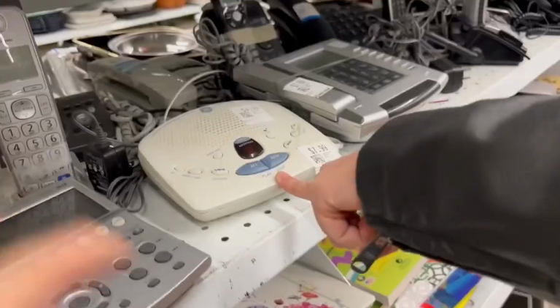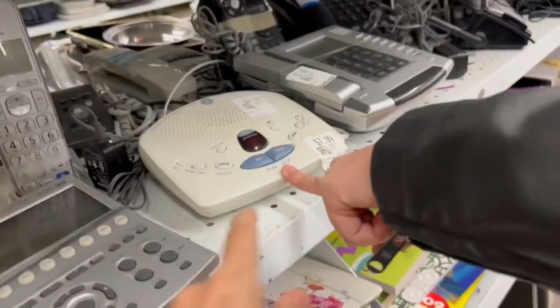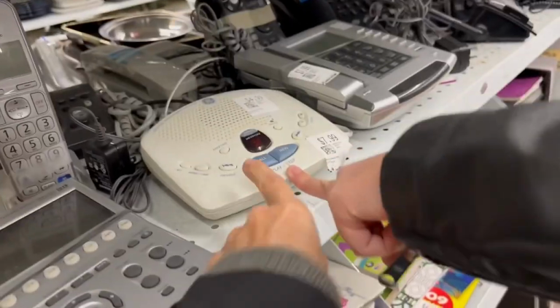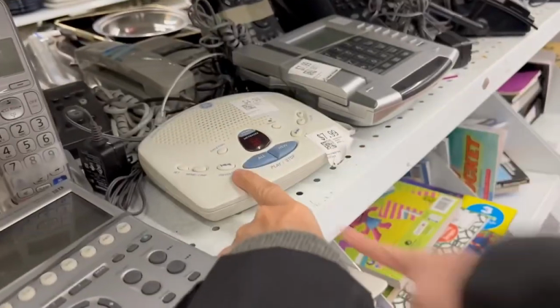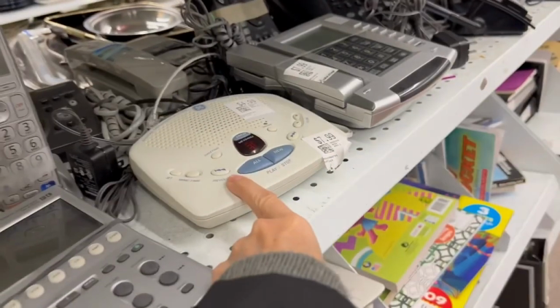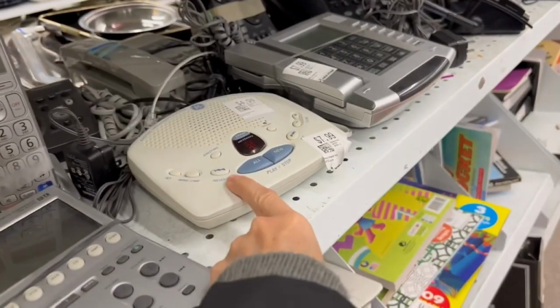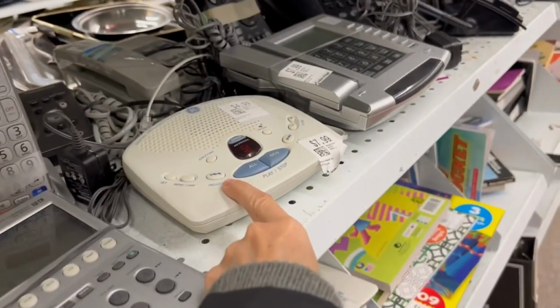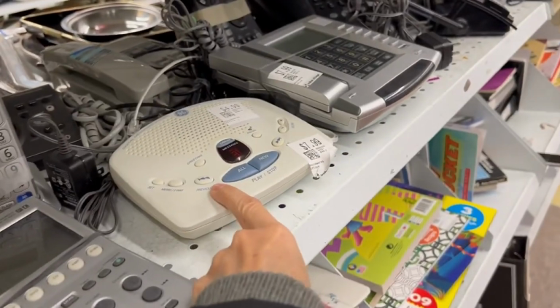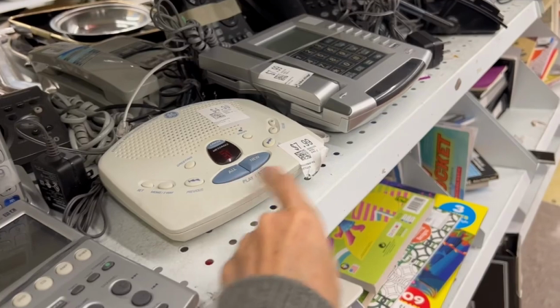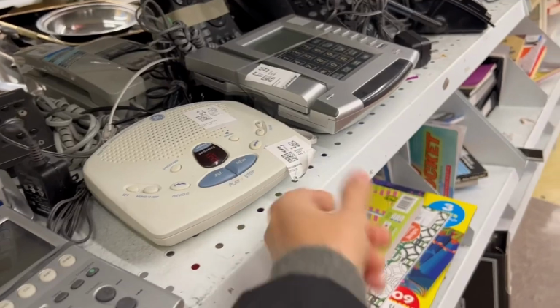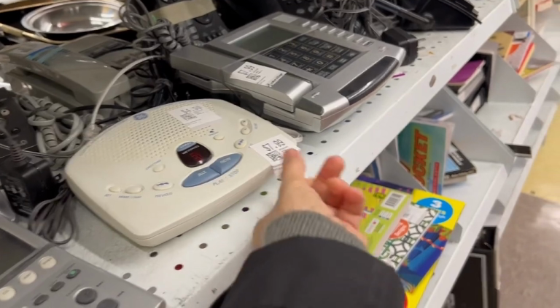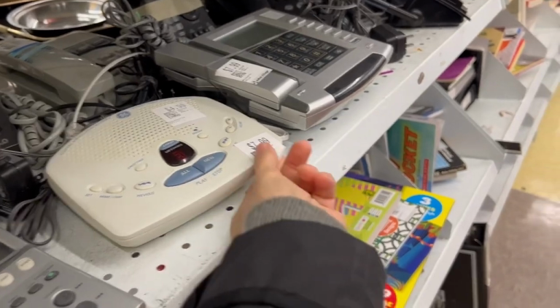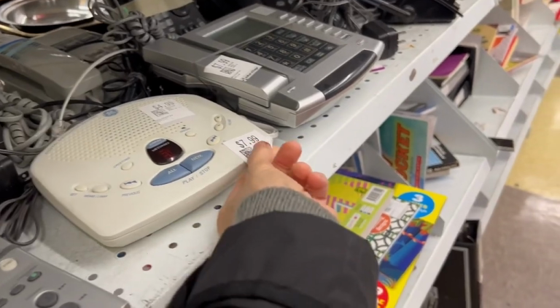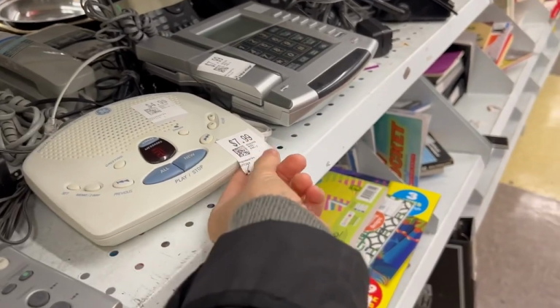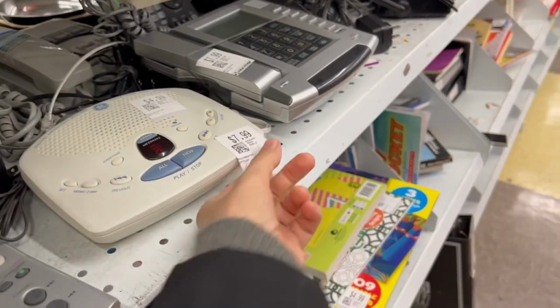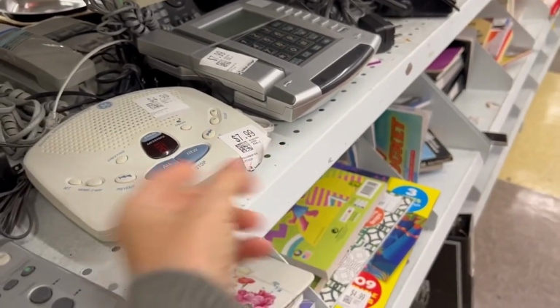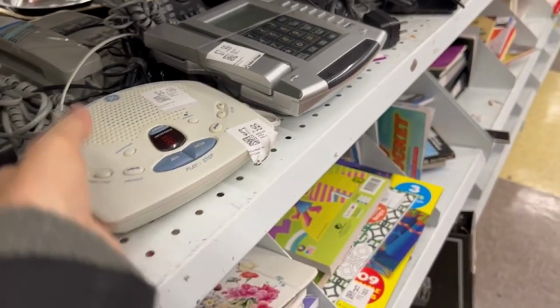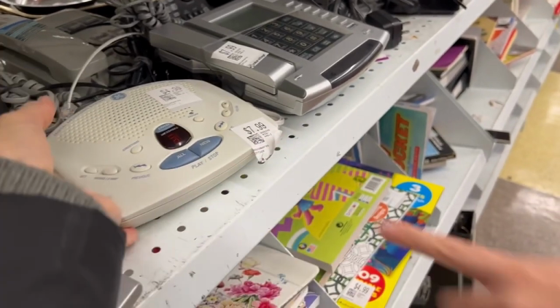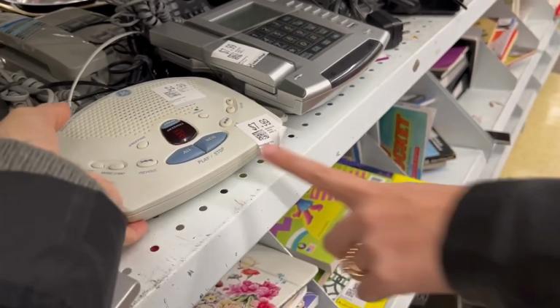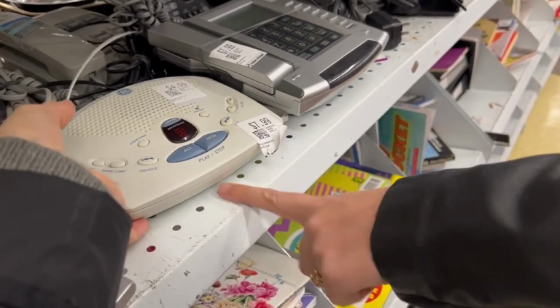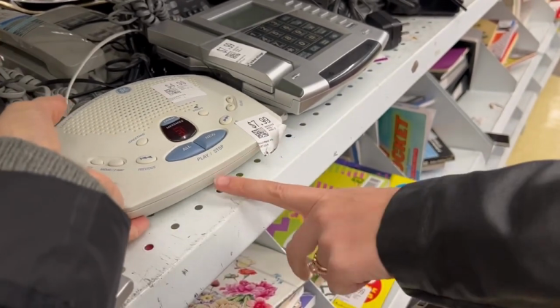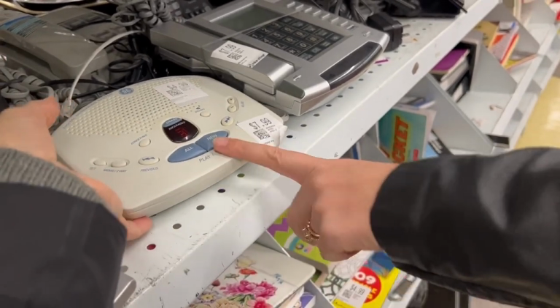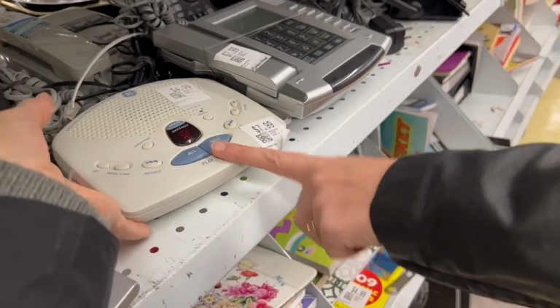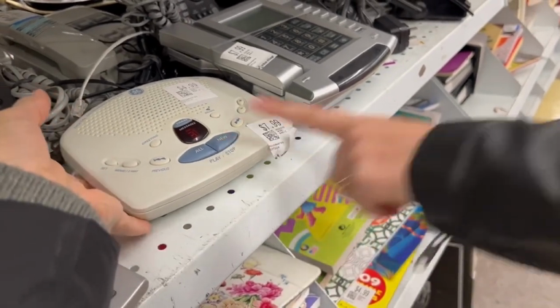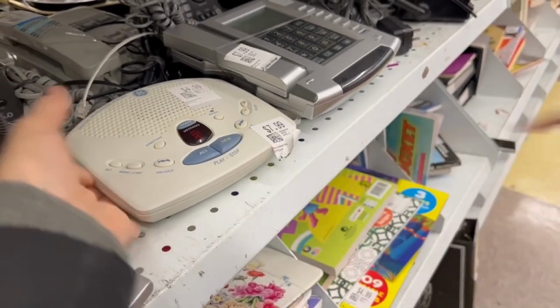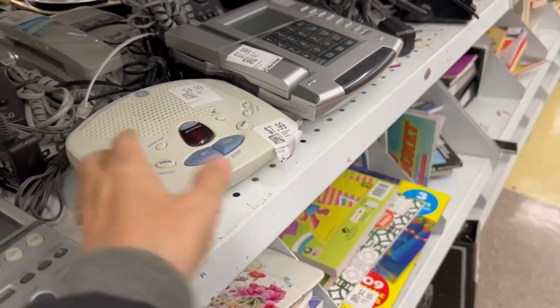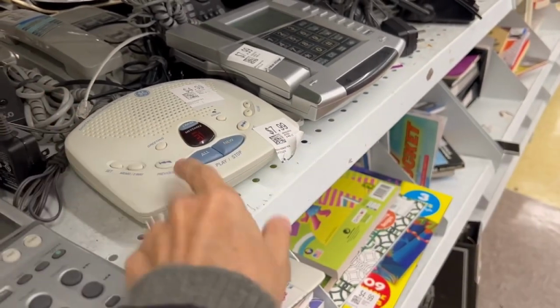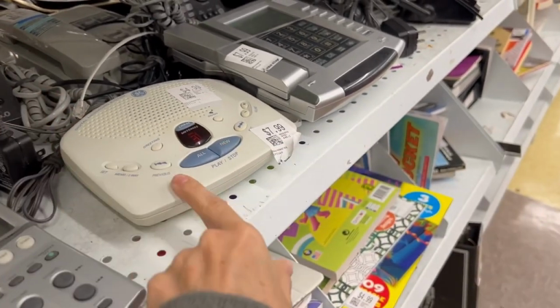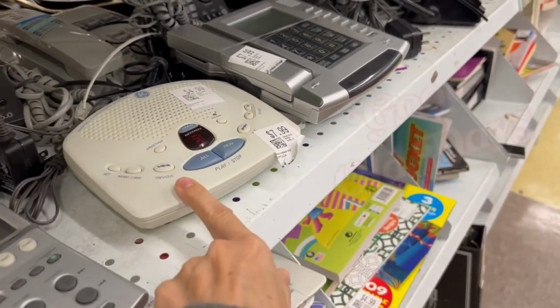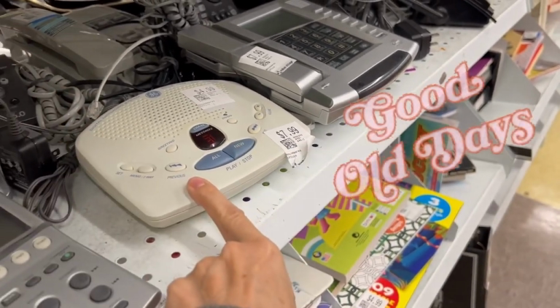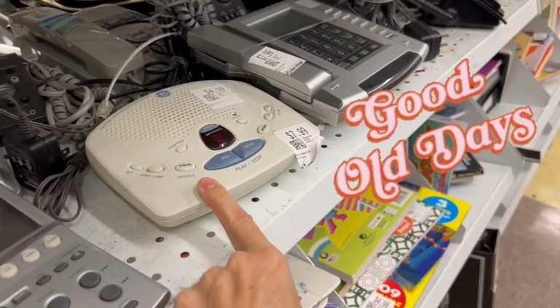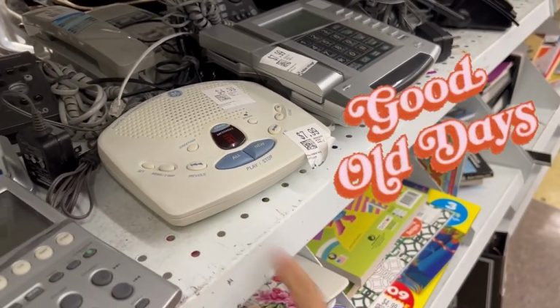This exact answering machine — I think we have that exact one. We probably did.